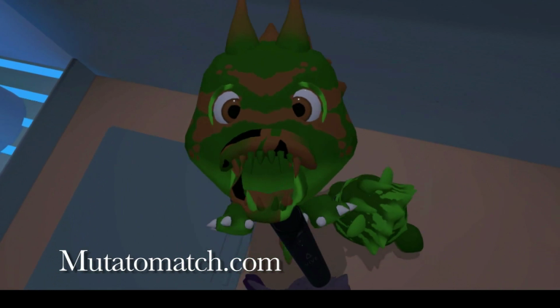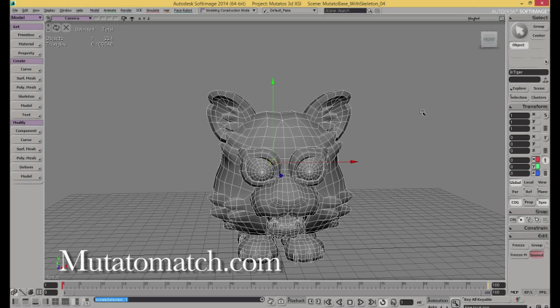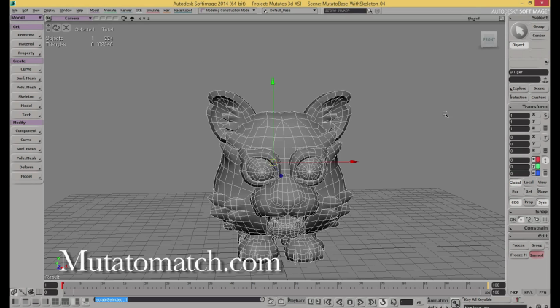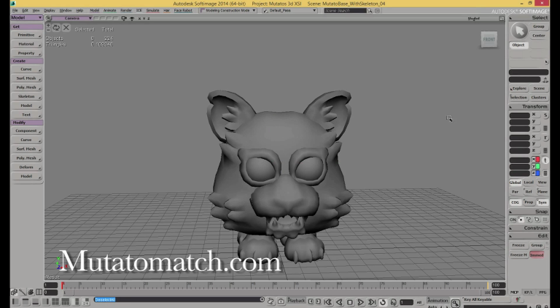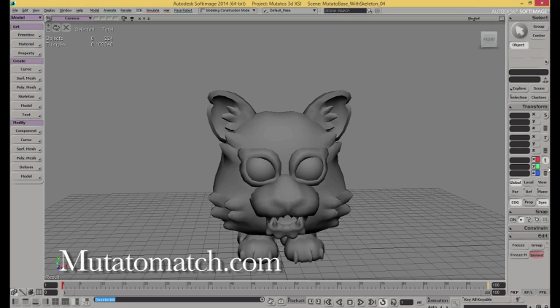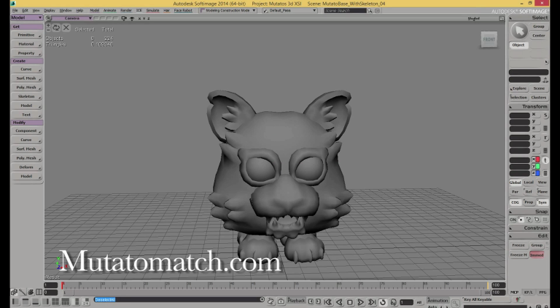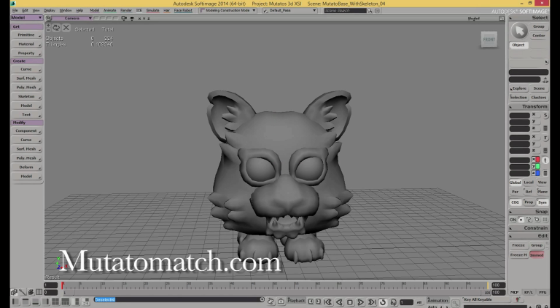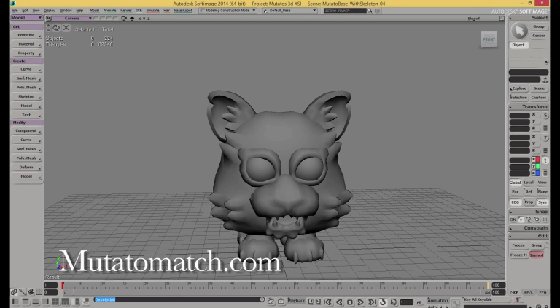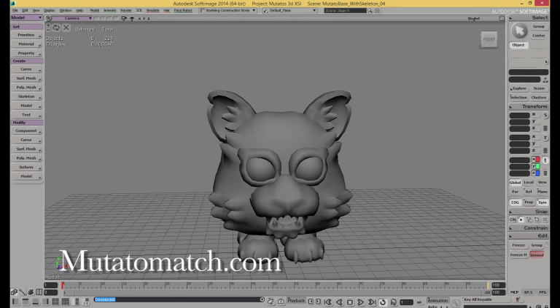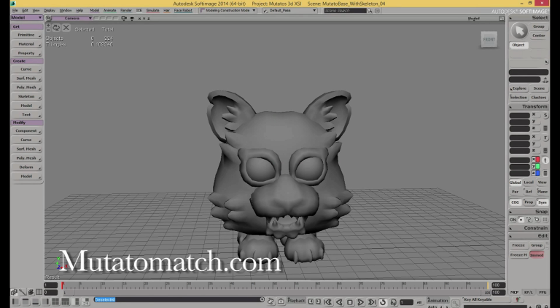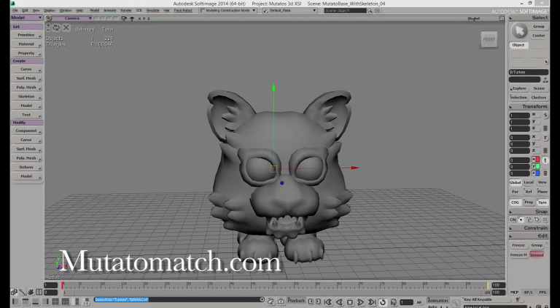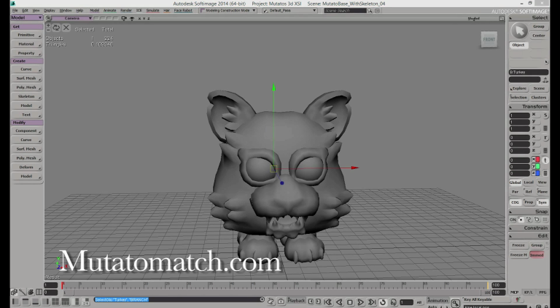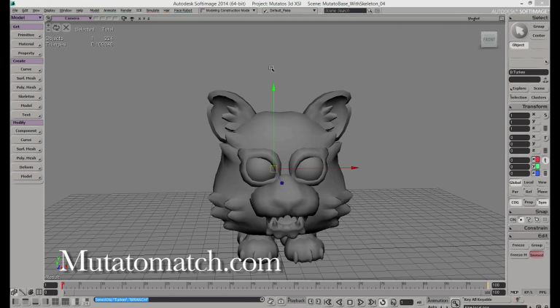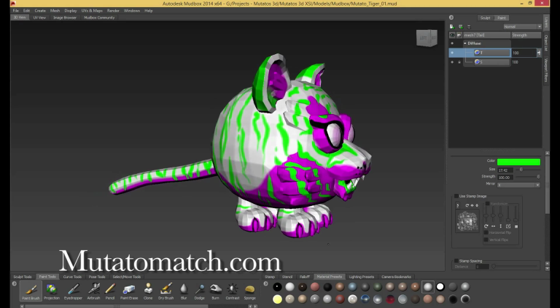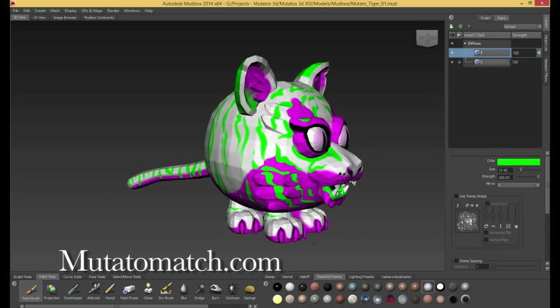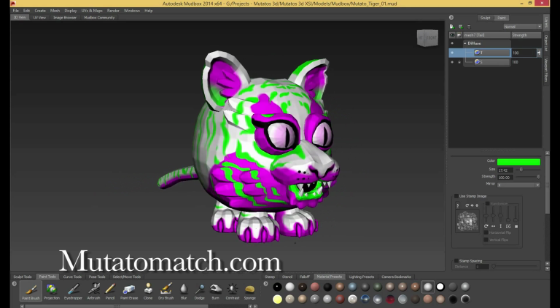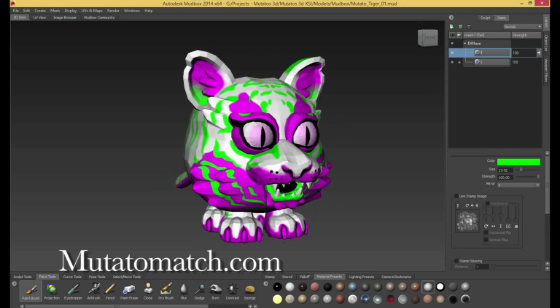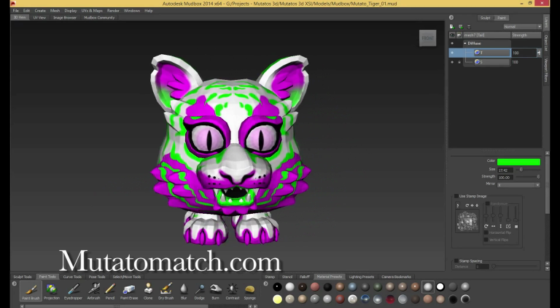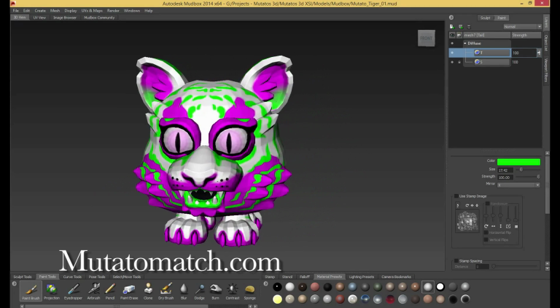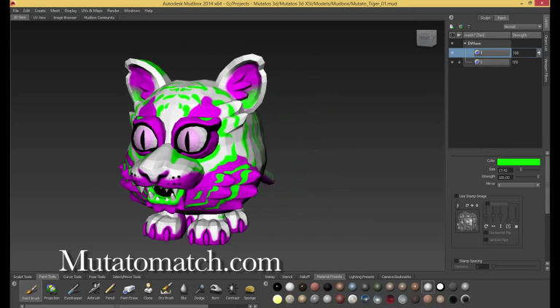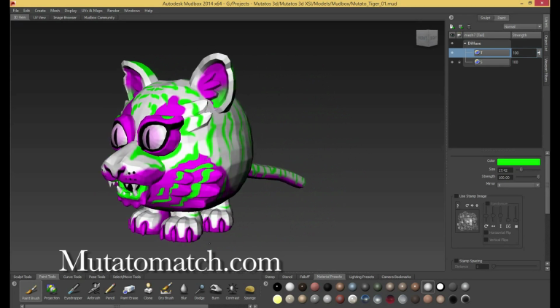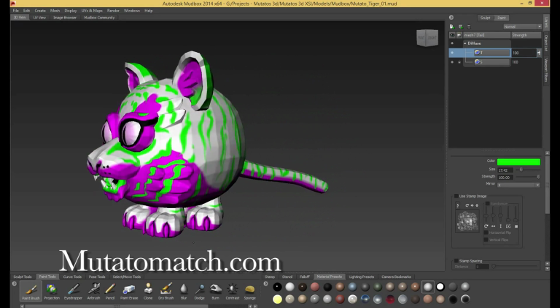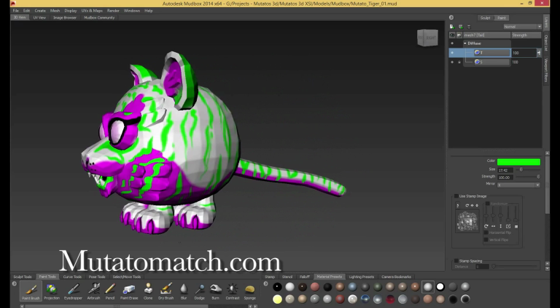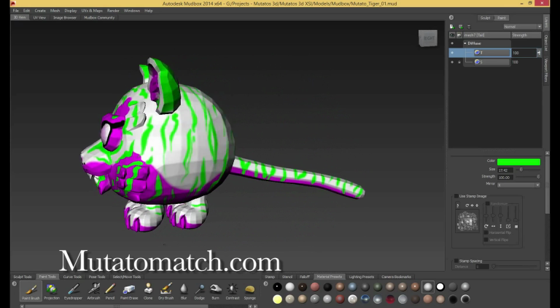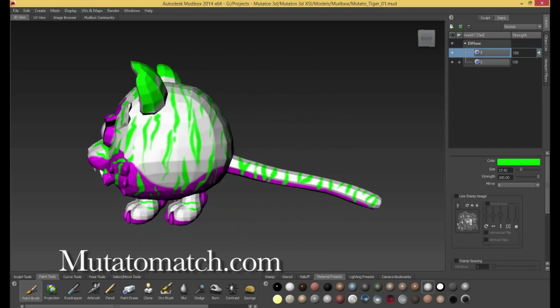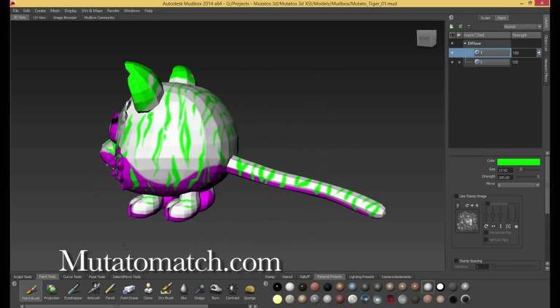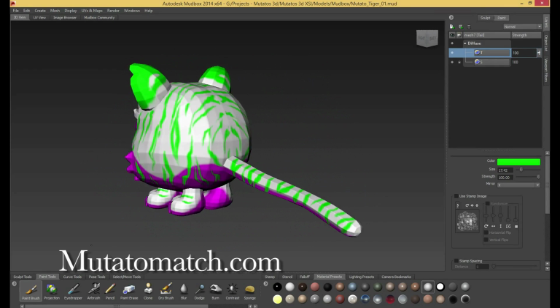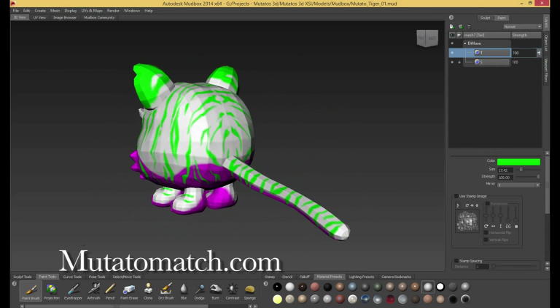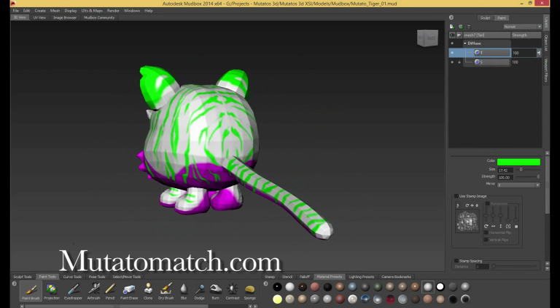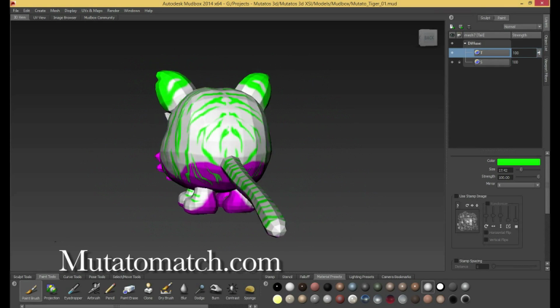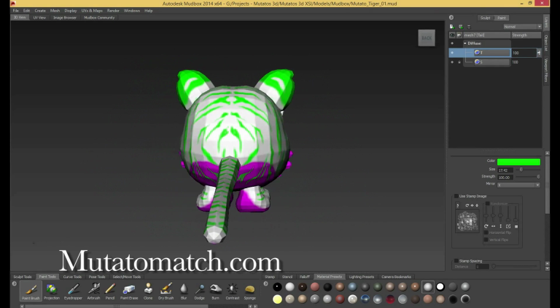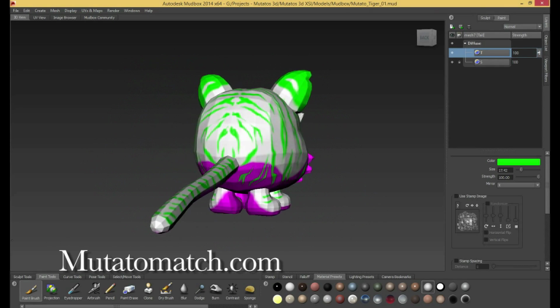Here's another quick look at the tiger and here is also a texture for the tiger Mutato. This guy's not quite done but that's pretty darn close to what it's going to be.